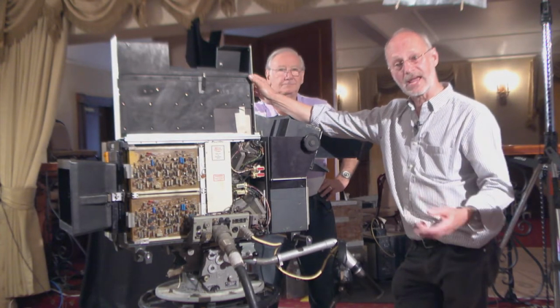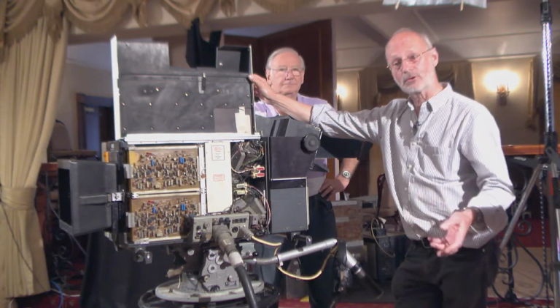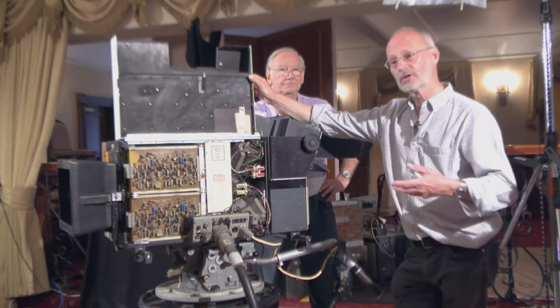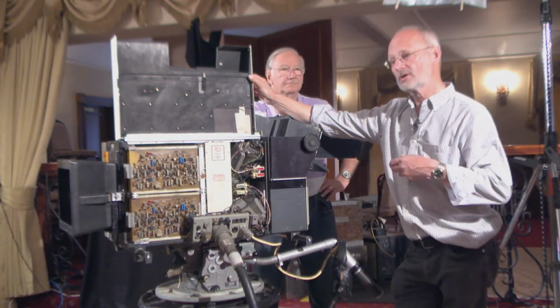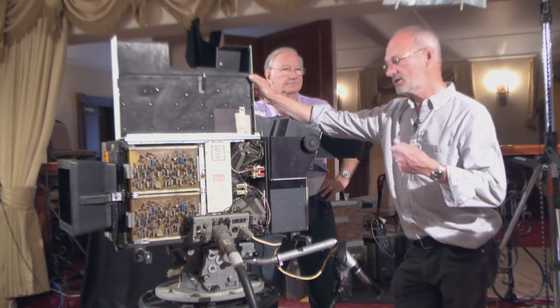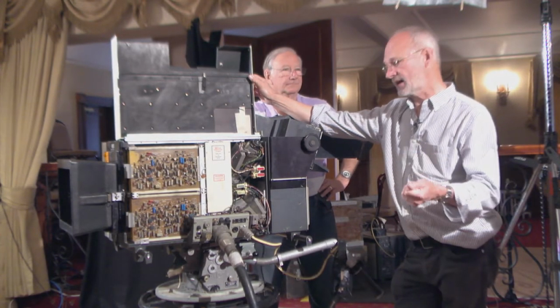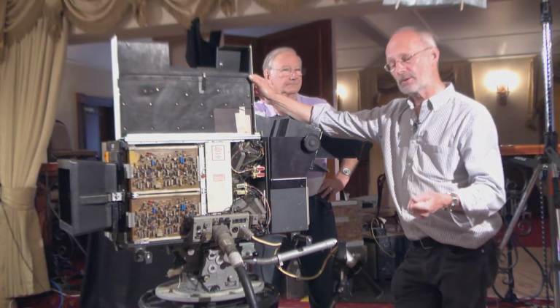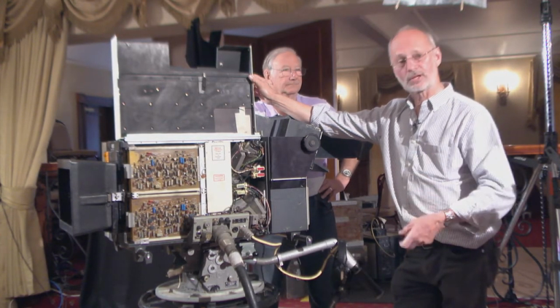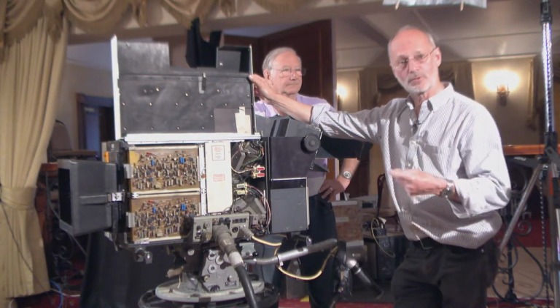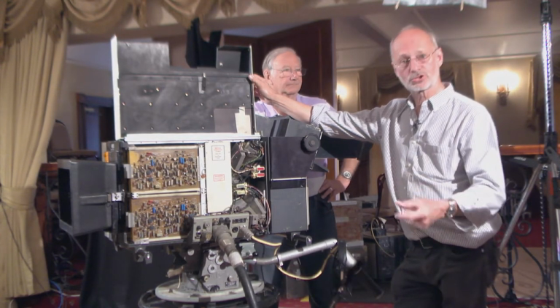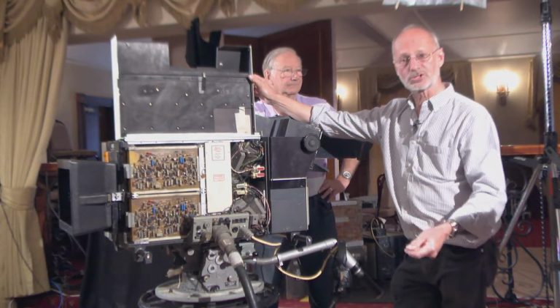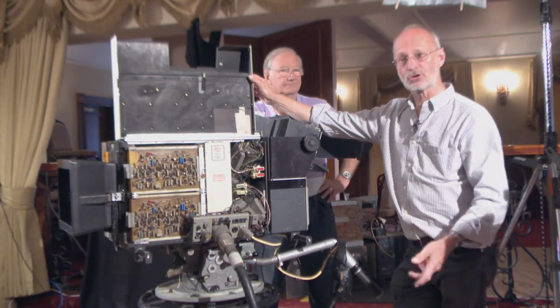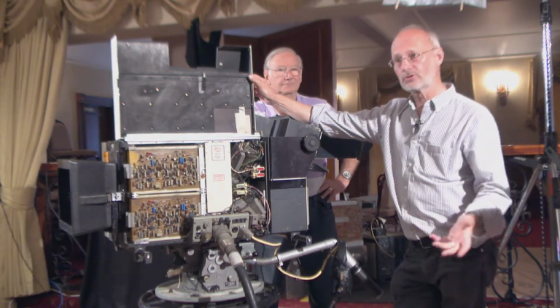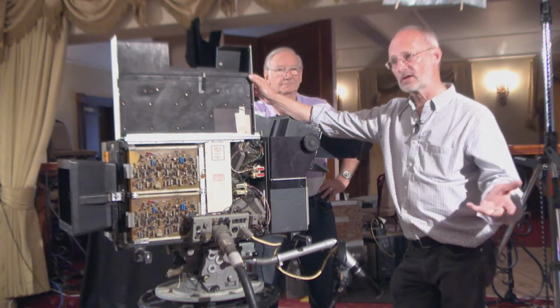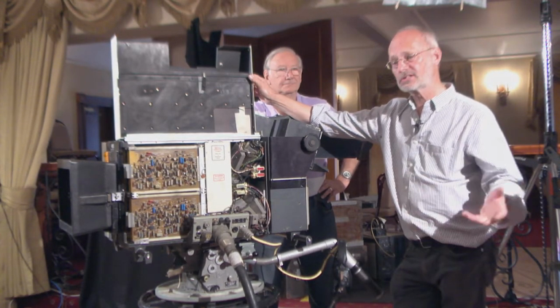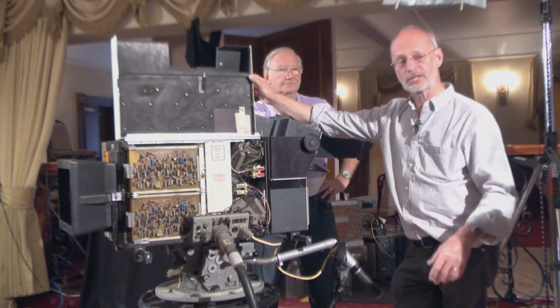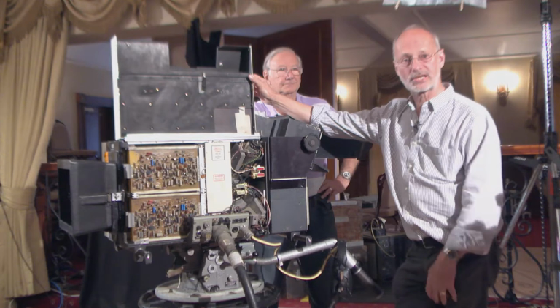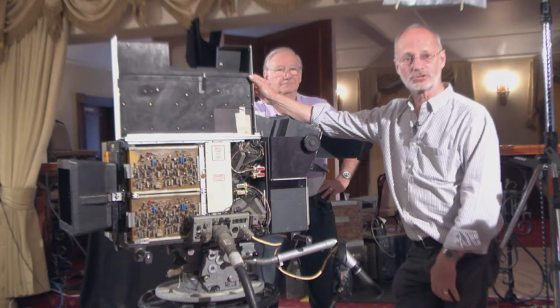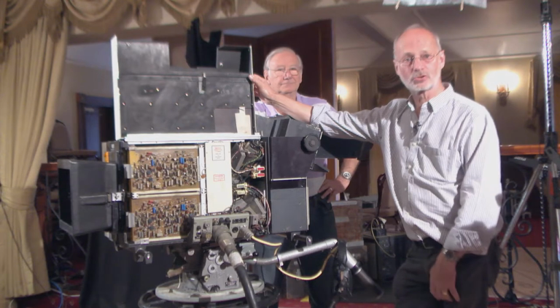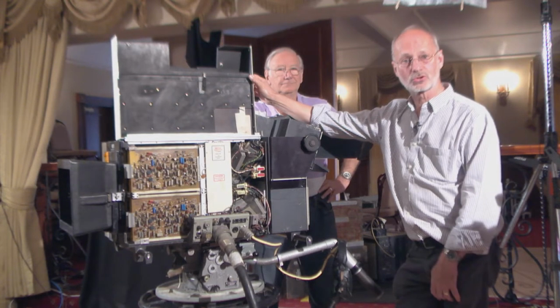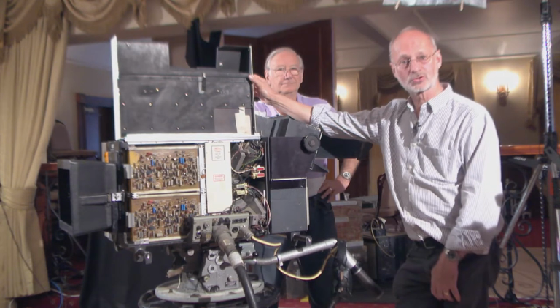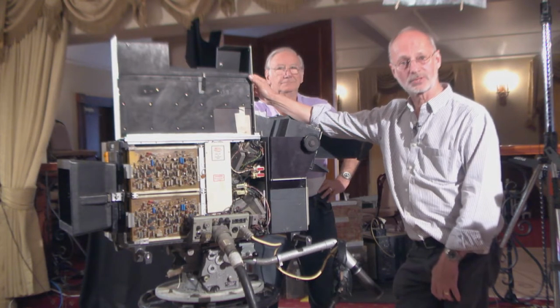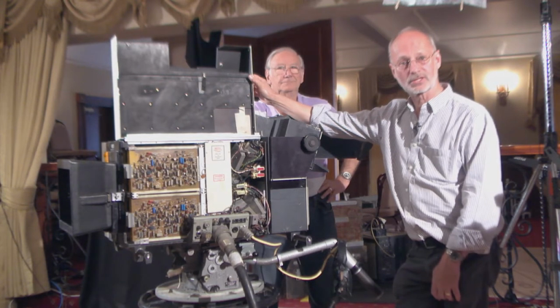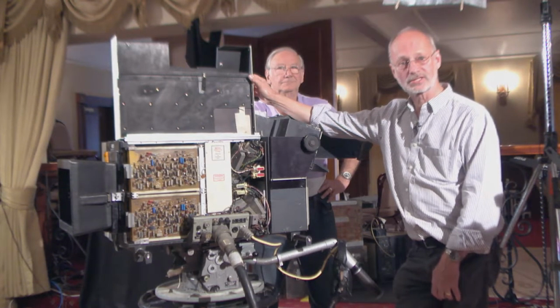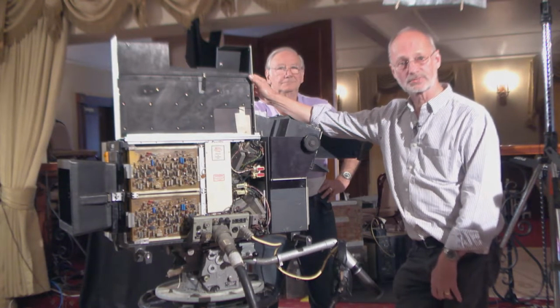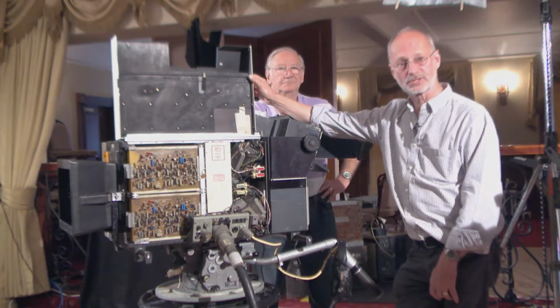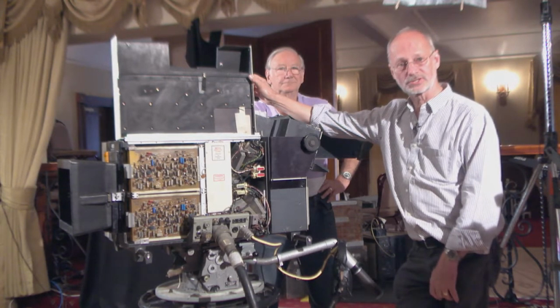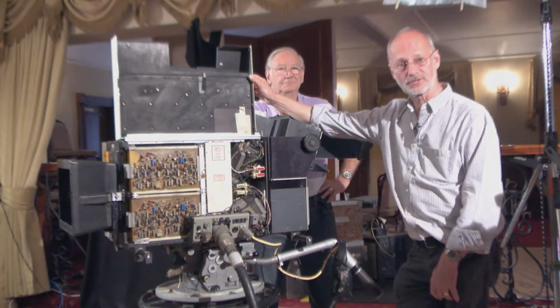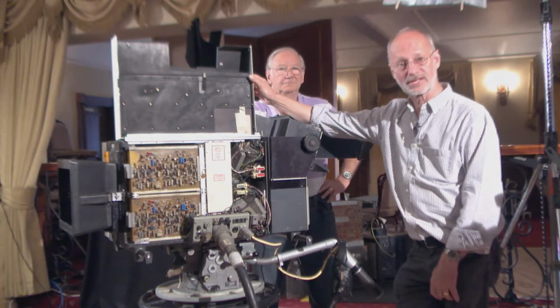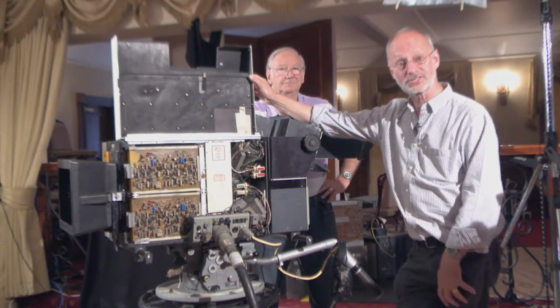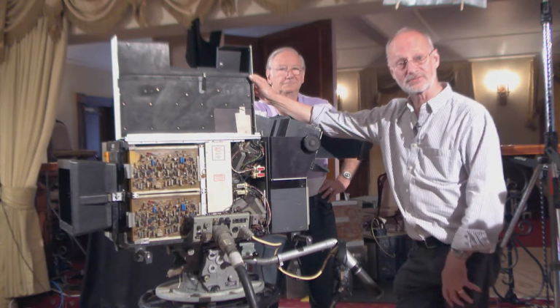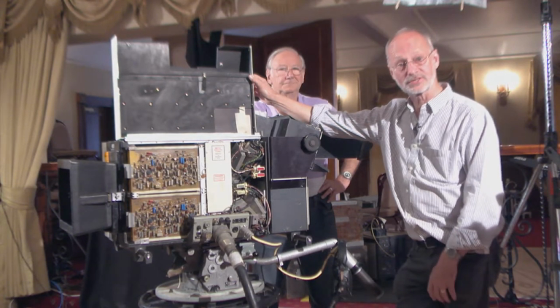Now you get the camera out of the box, switch it on, and ten minutes later you could record something and get decent pictures. That's the difference.